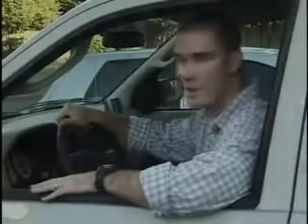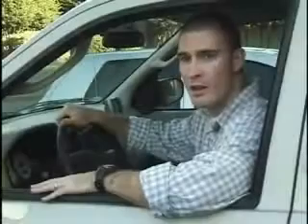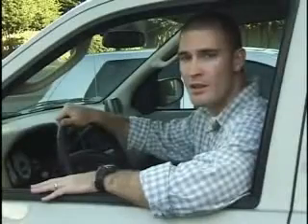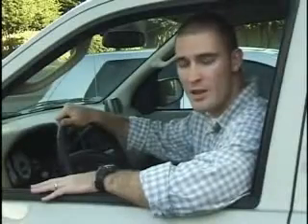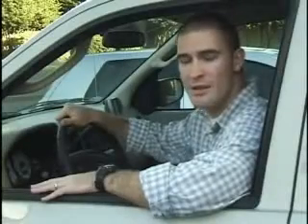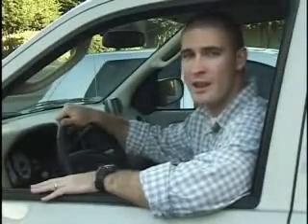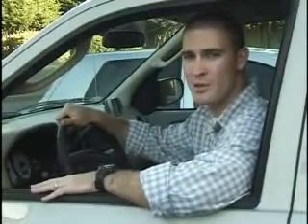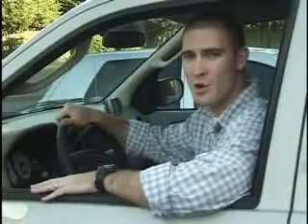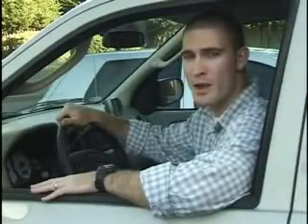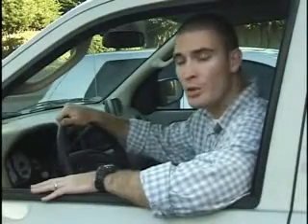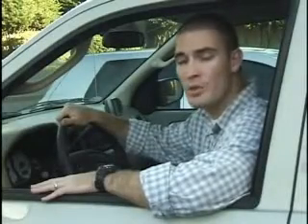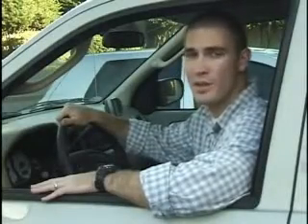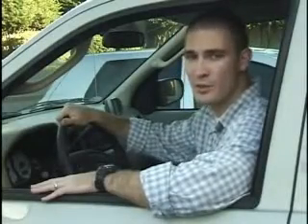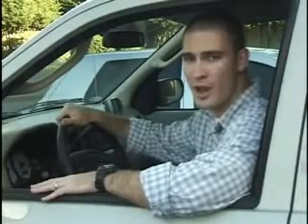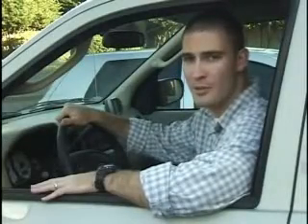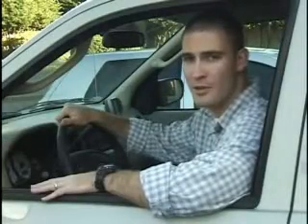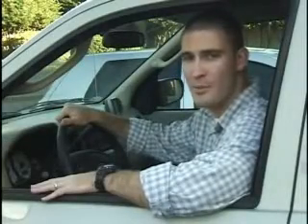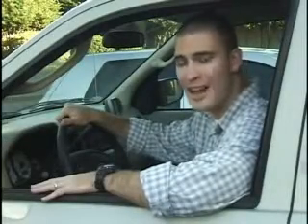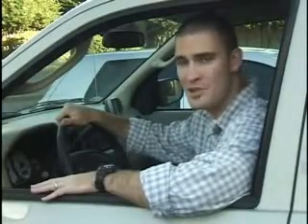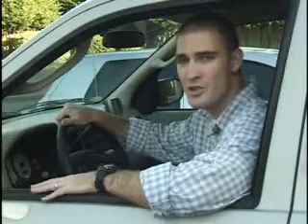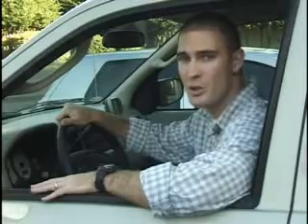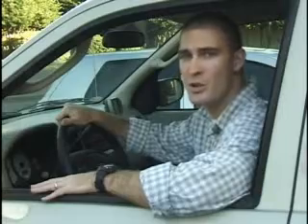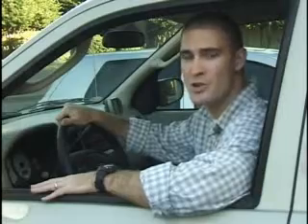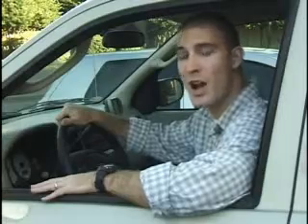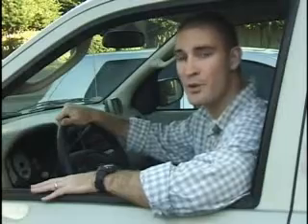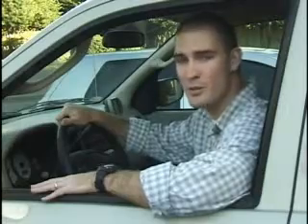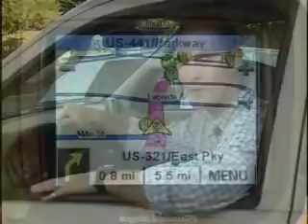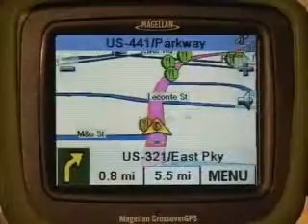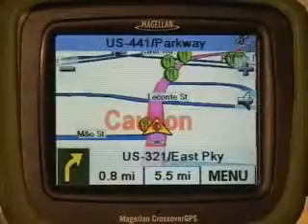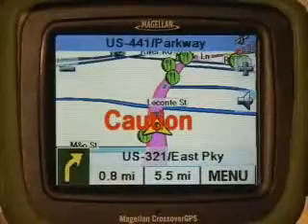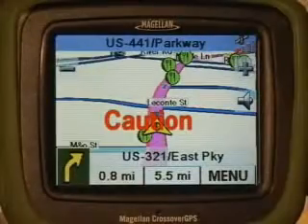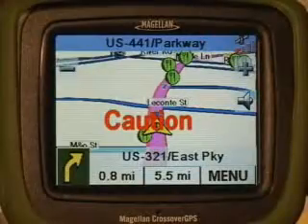You should enter data into the RoadMate only when the vehicle is stopped. A passenger is the only one who should operate the RoadMate while the vehicle is moving.